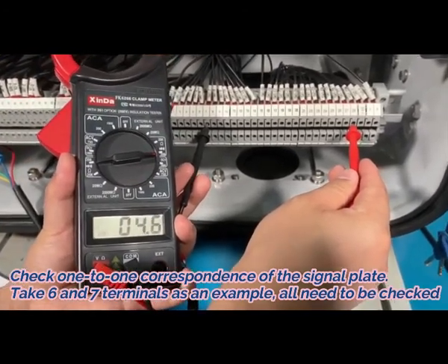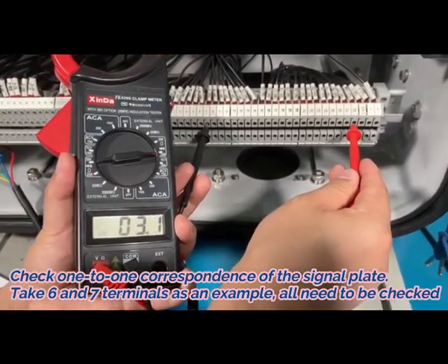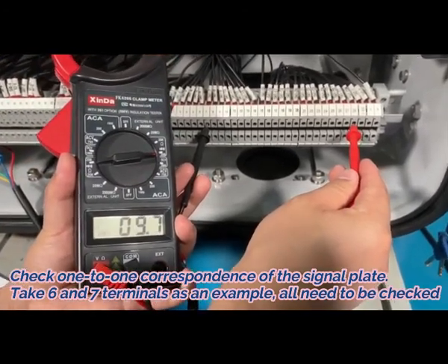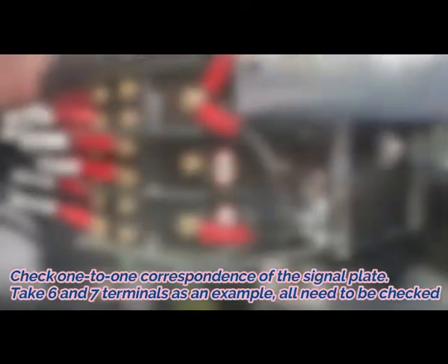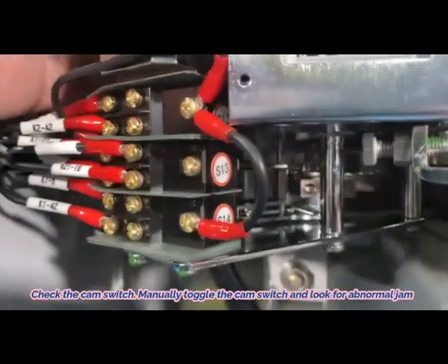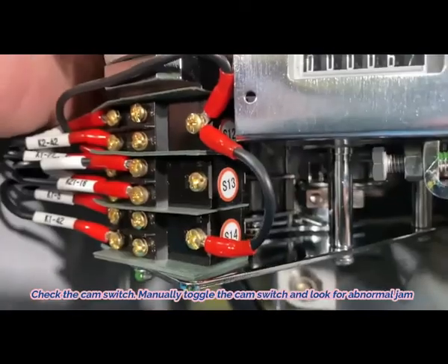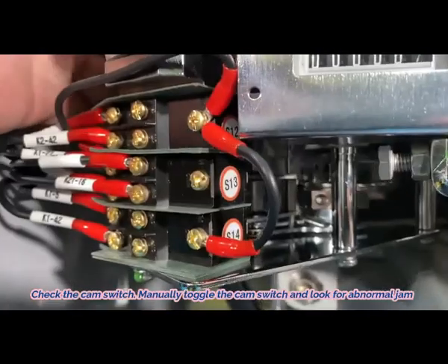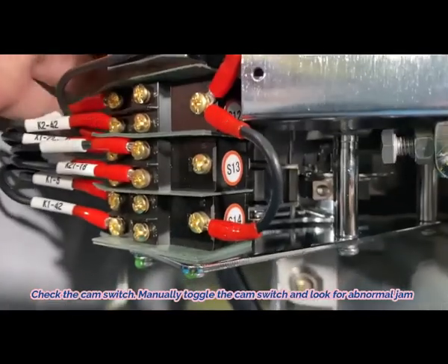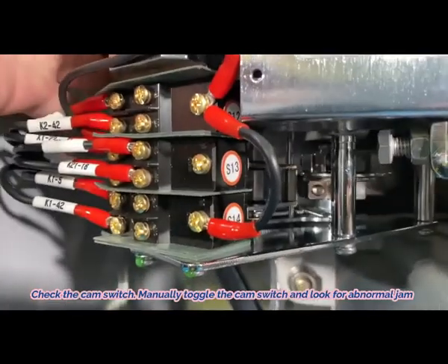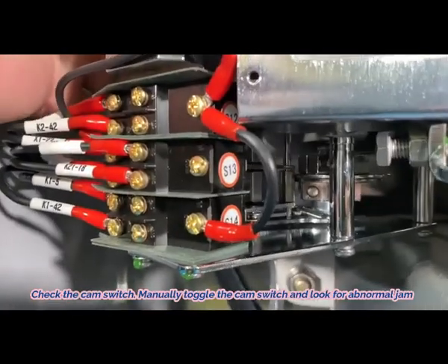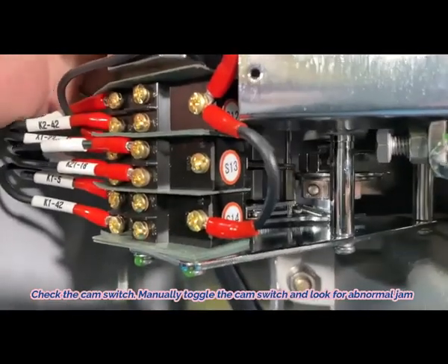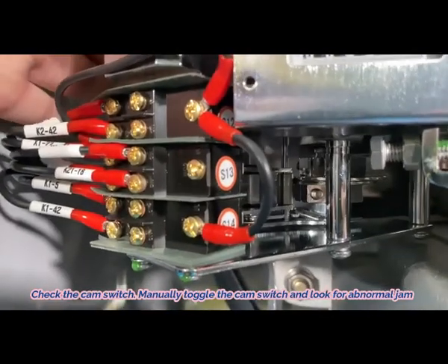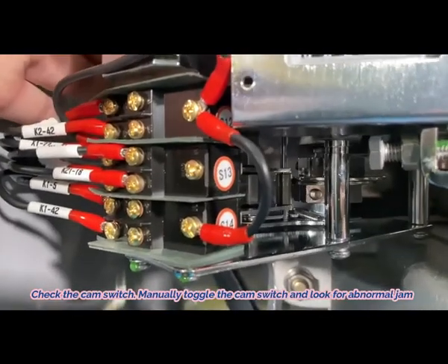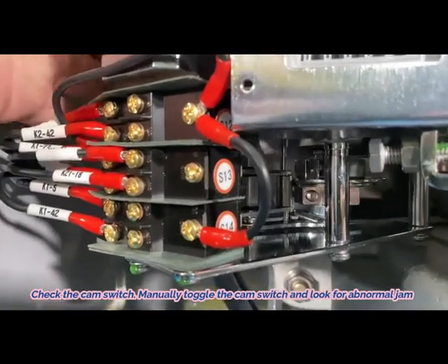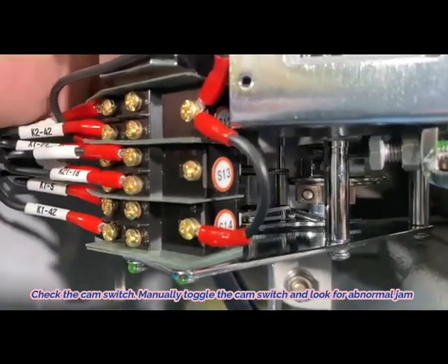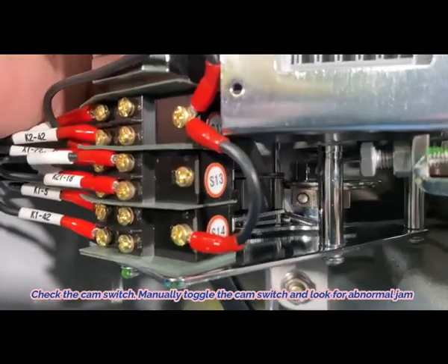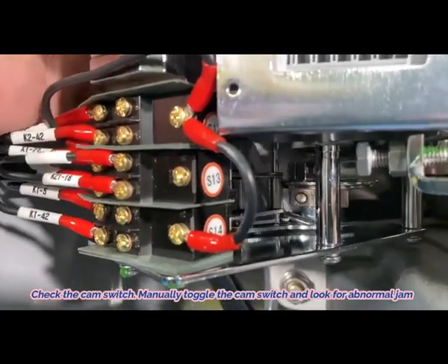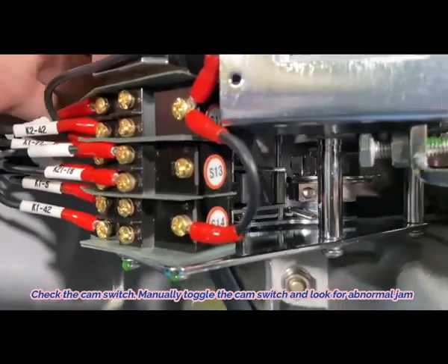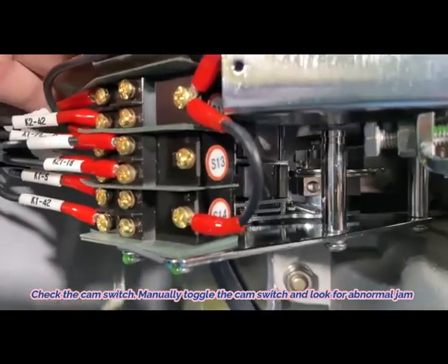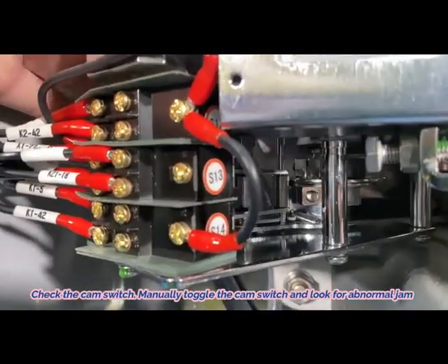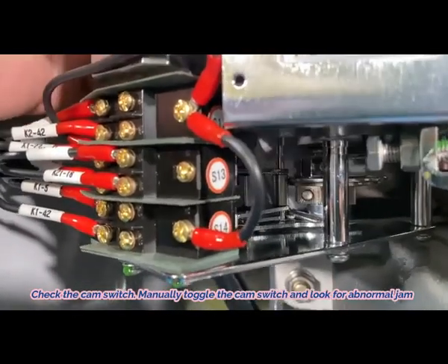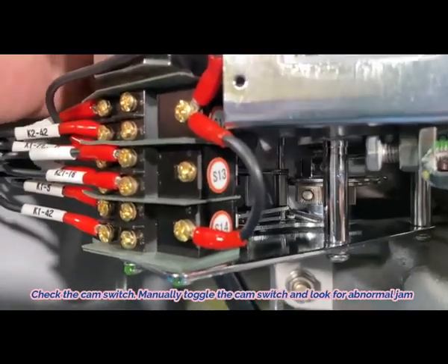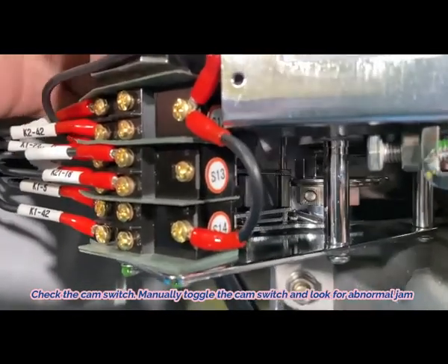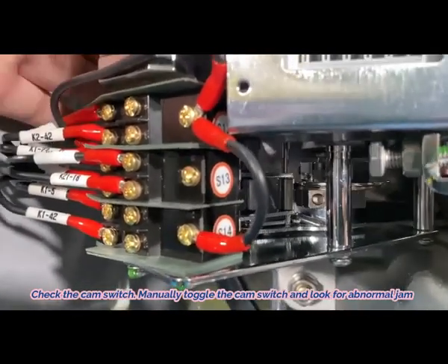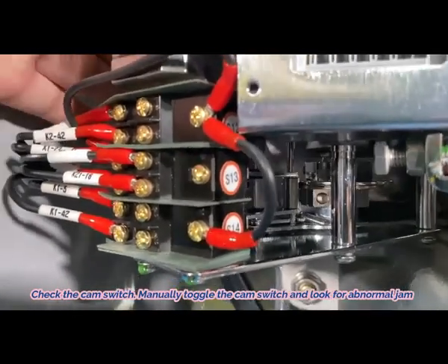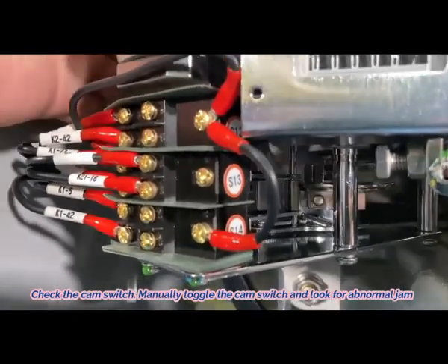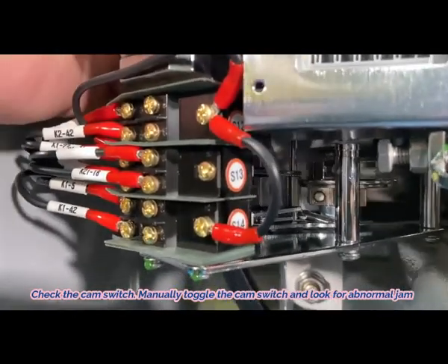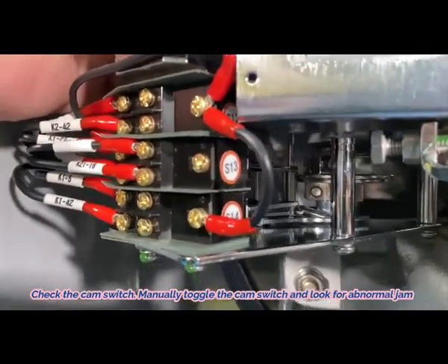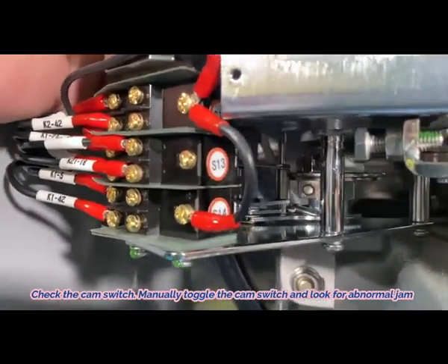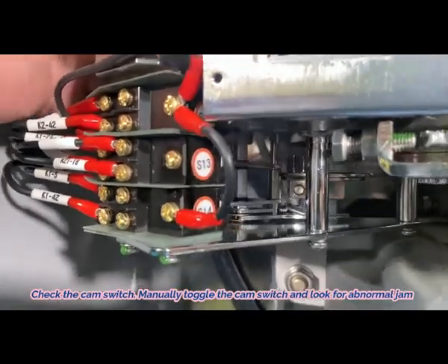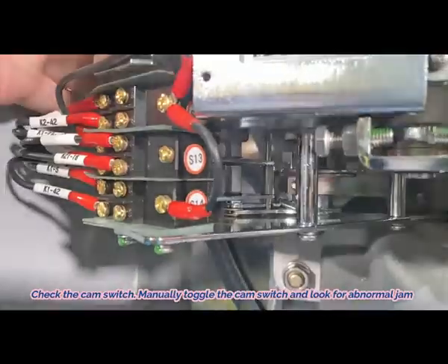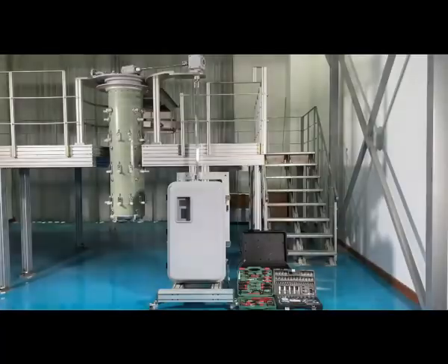11. Check the cam switch. Manually toggle the cam switch and look for any abnormal jam.